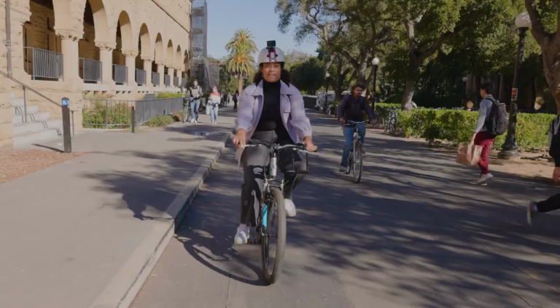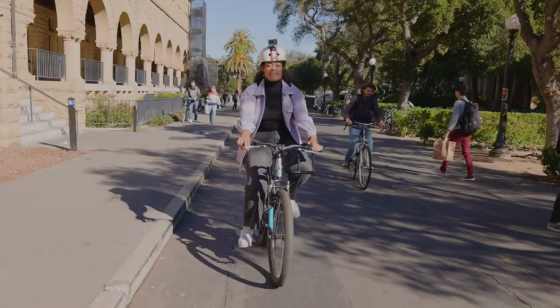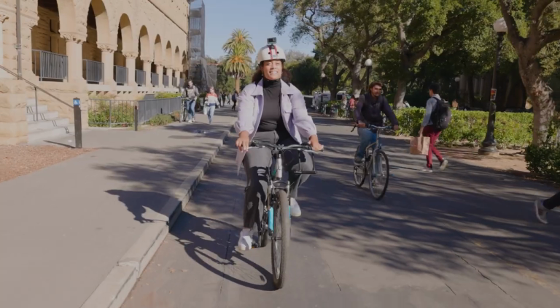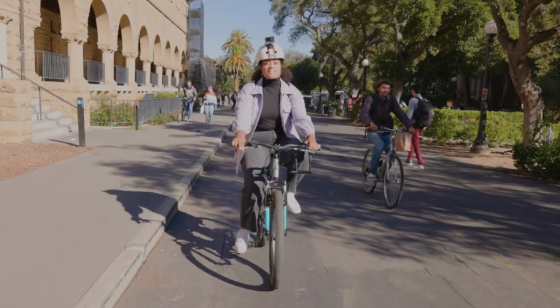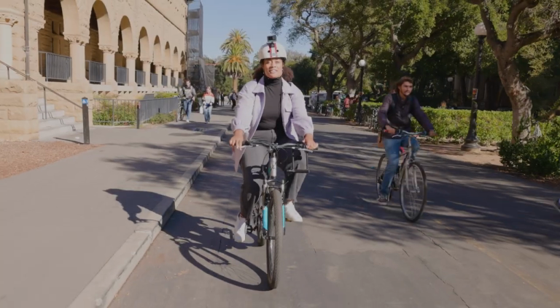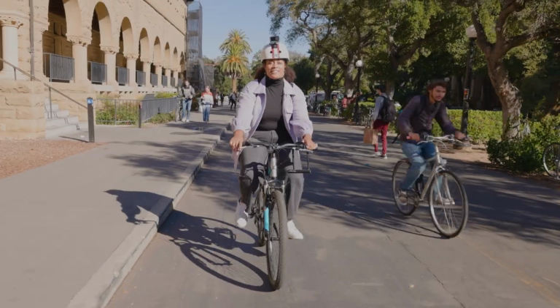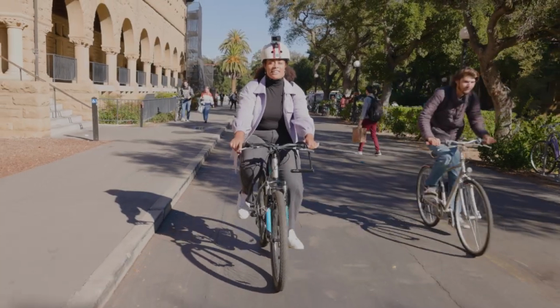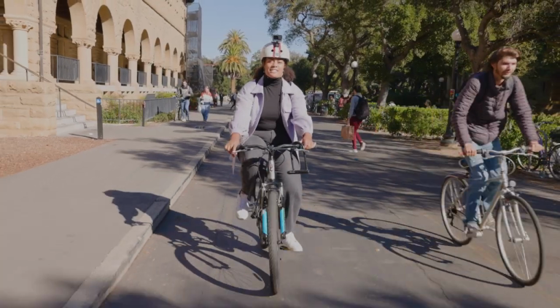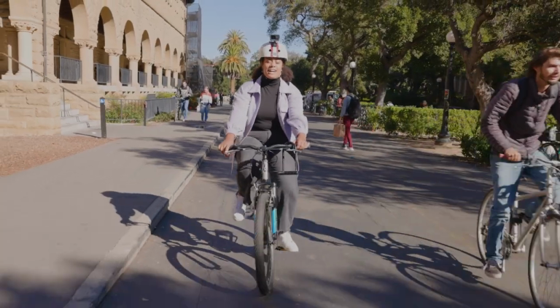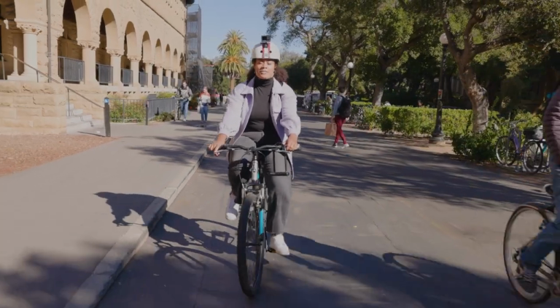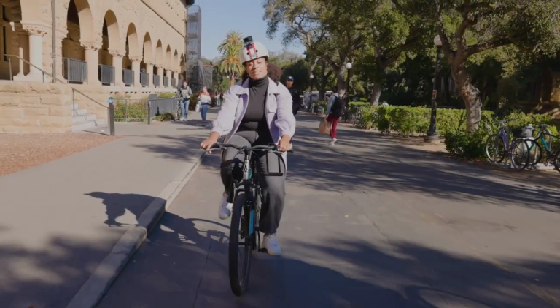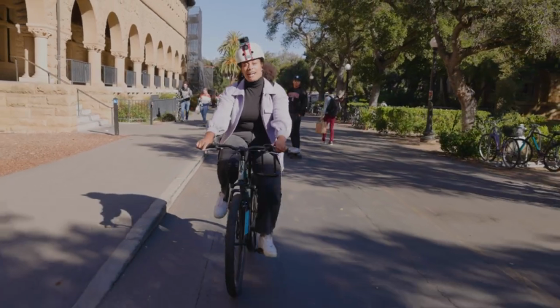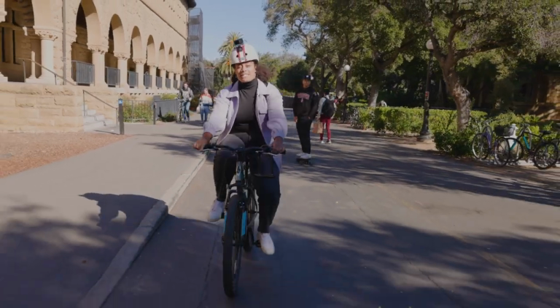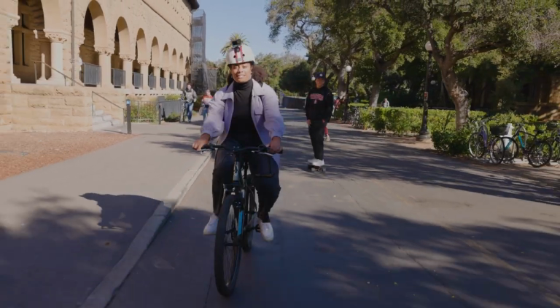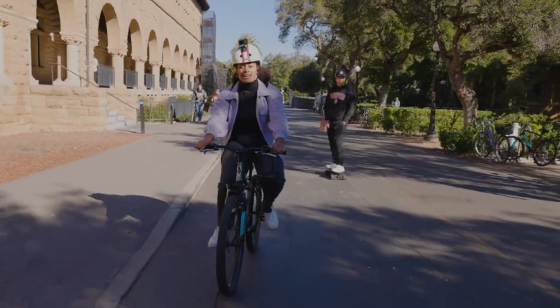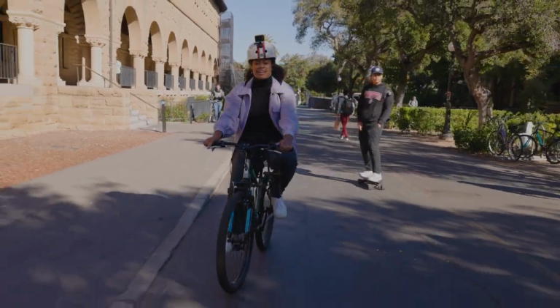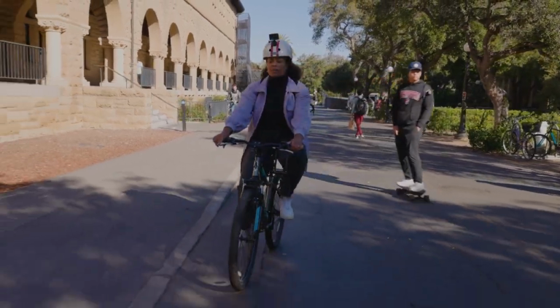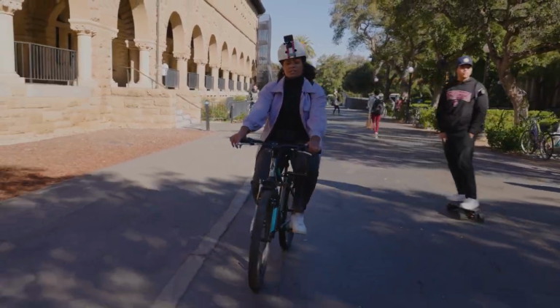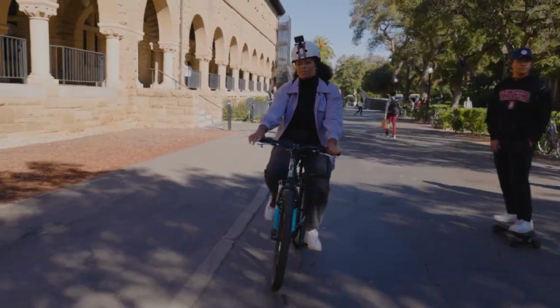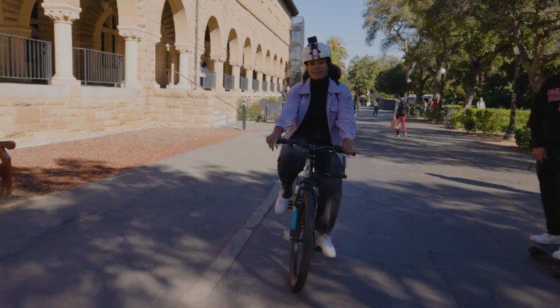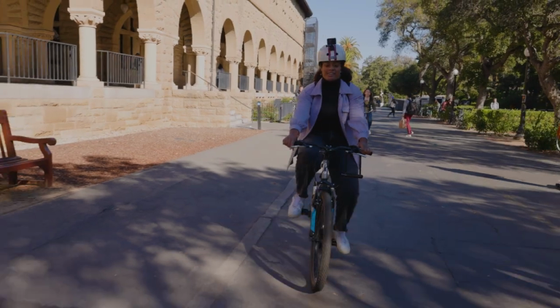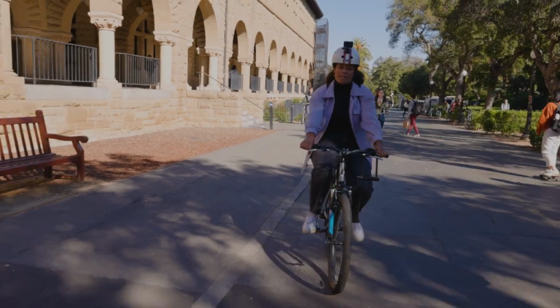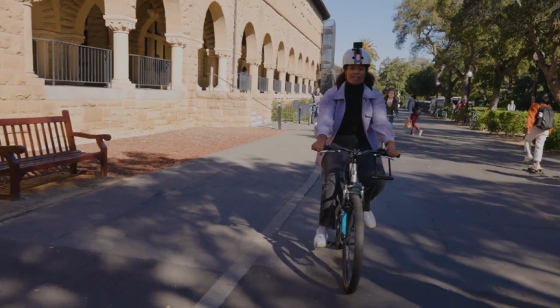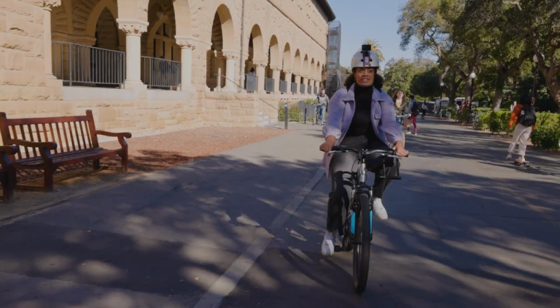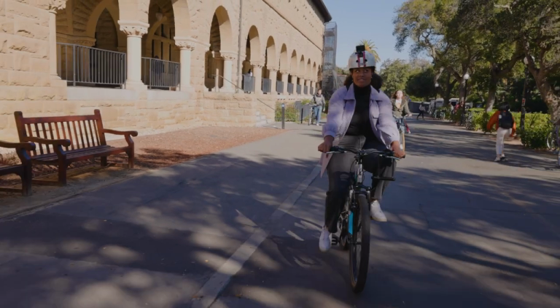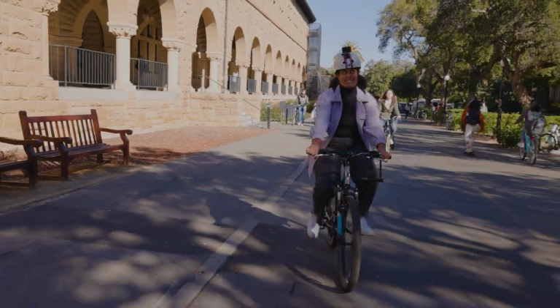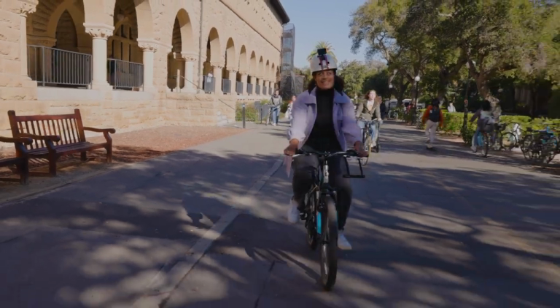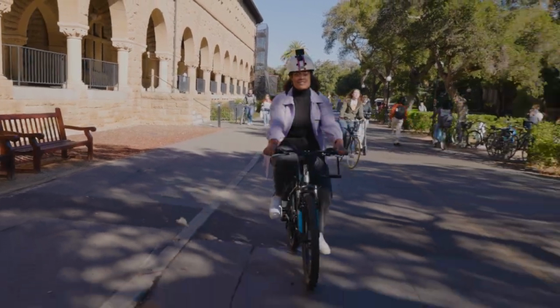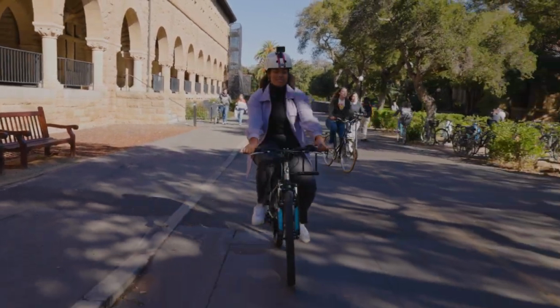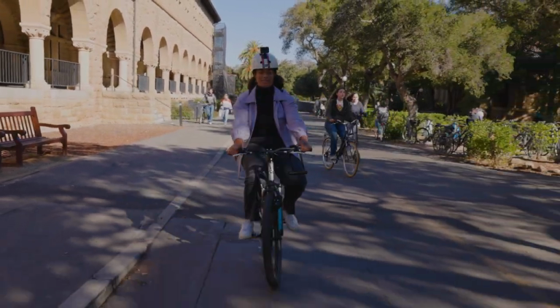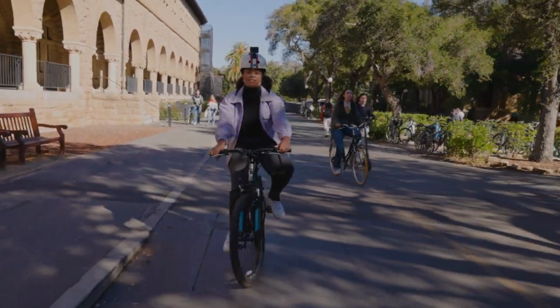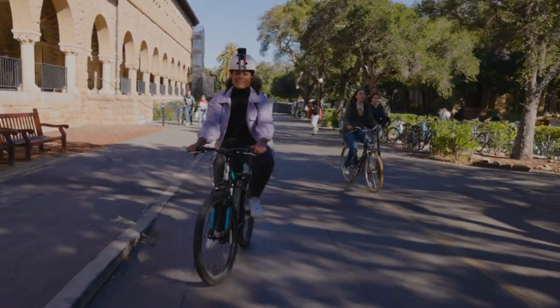Main Quad is so beautiful. I love sitting out here between classes to do some work, call my family, or even just to sit and enjoy the beautiful campus.